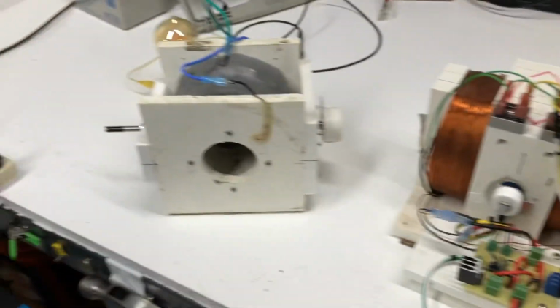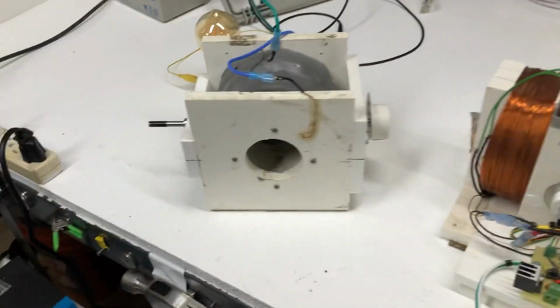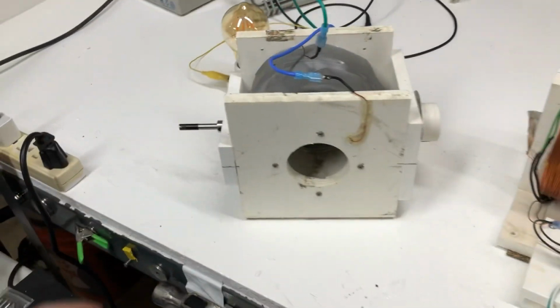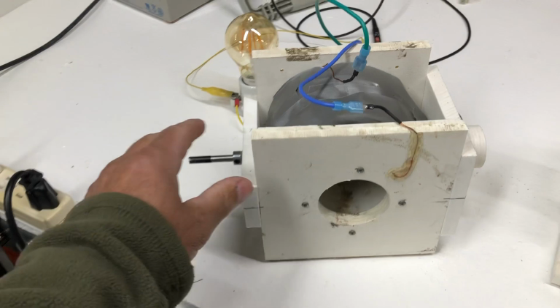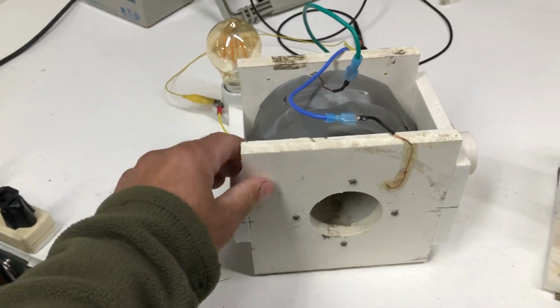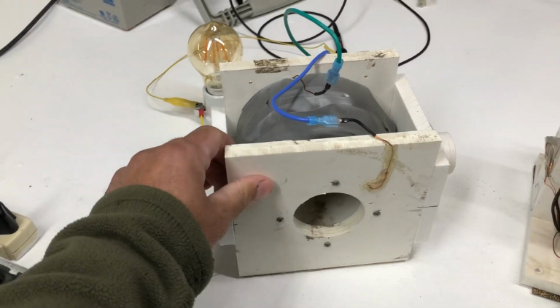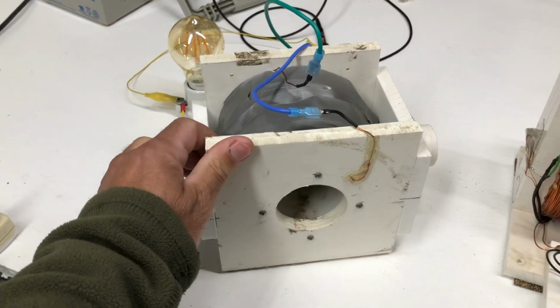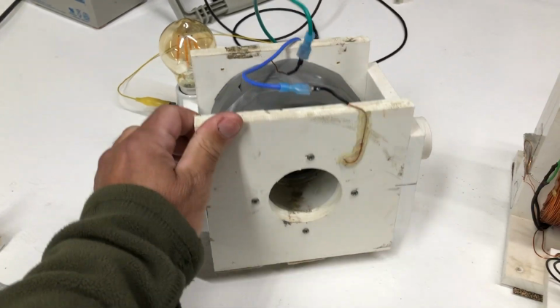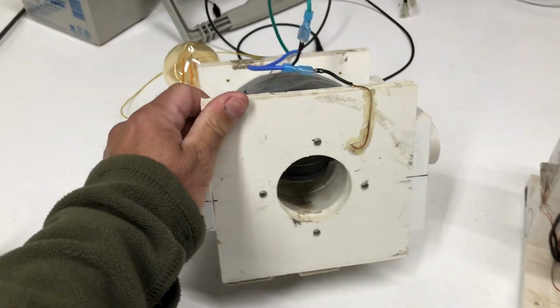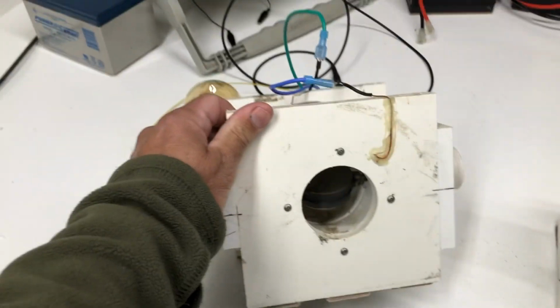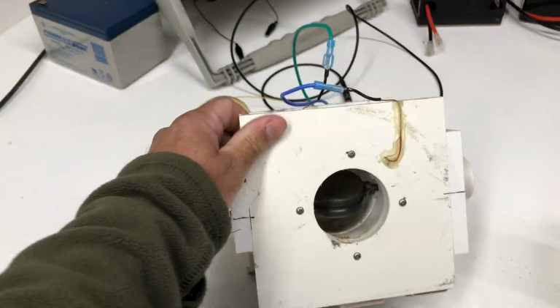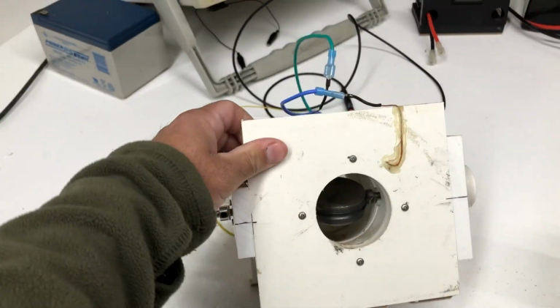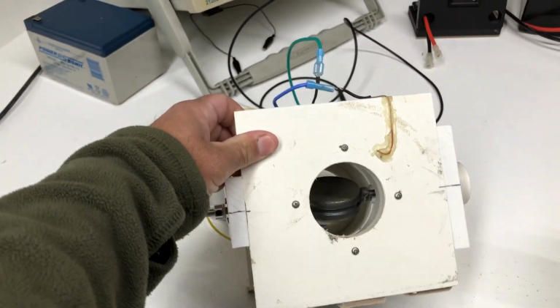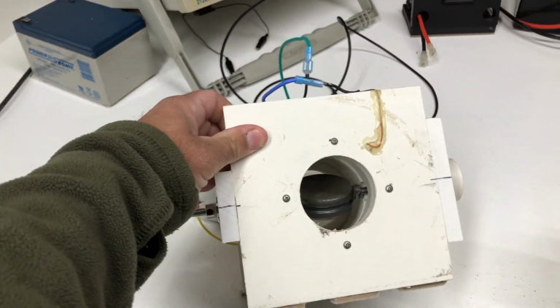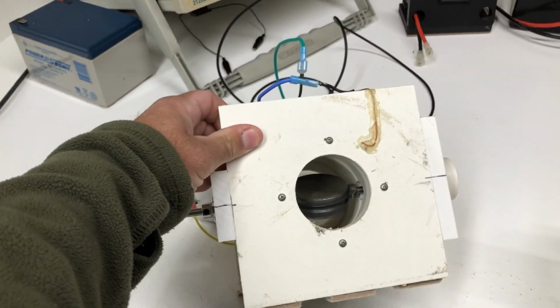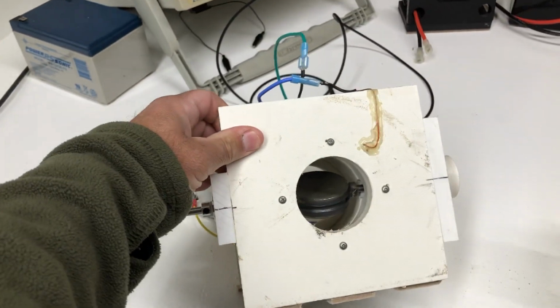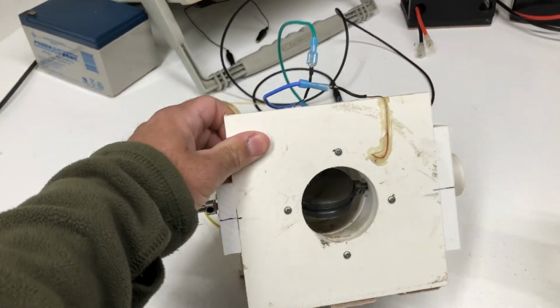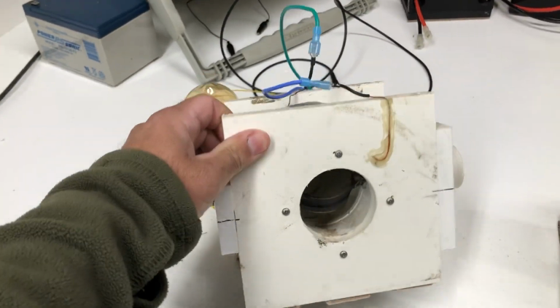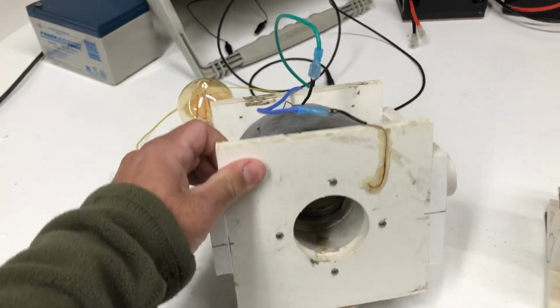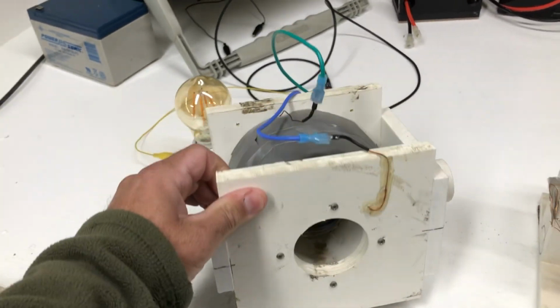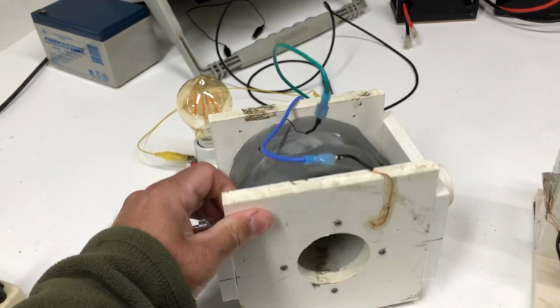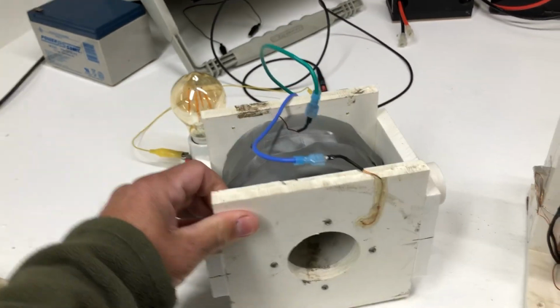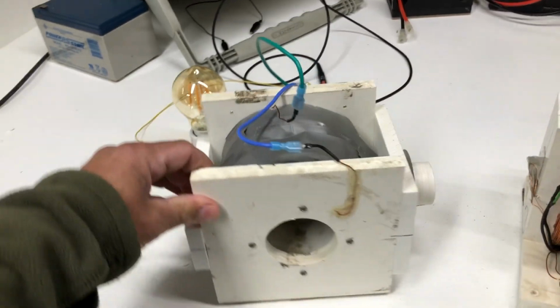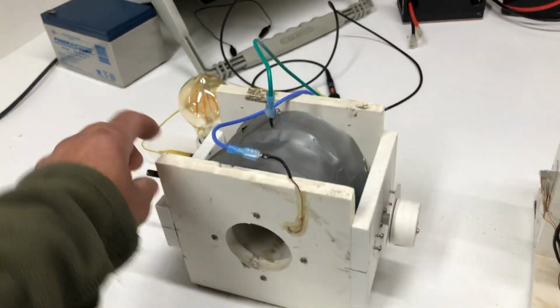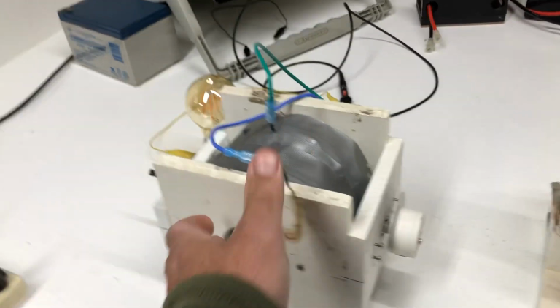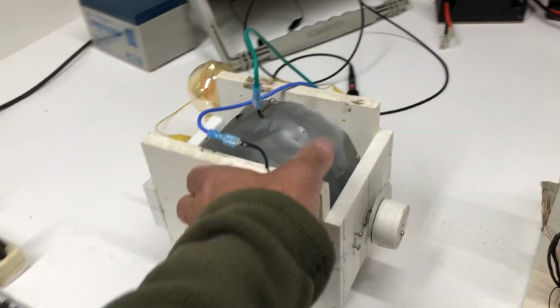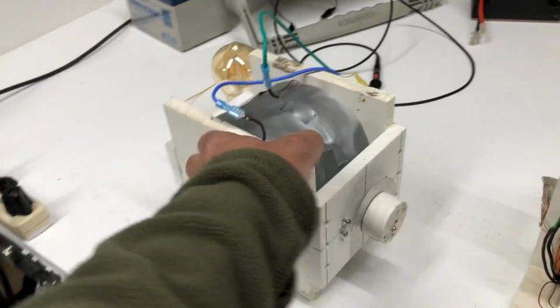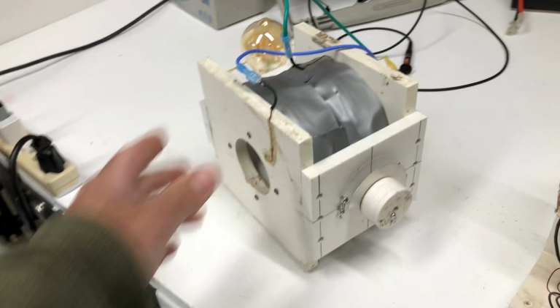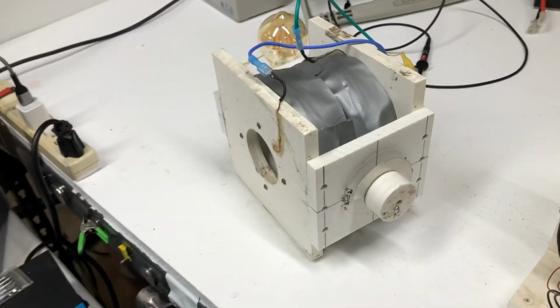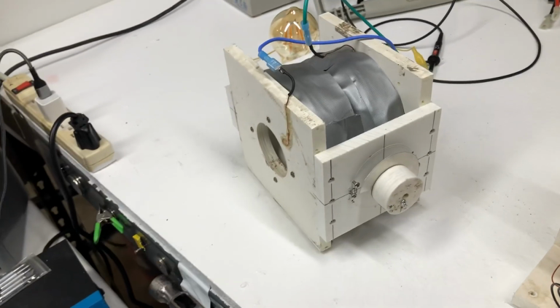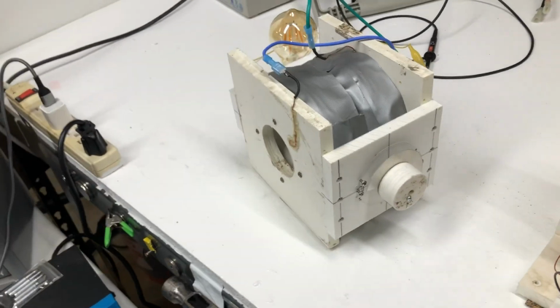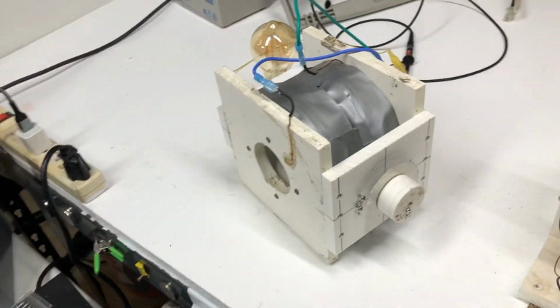This is just a basic motor — same thing — has a magnet in the middle, one big coil. There's no circuit or anything.